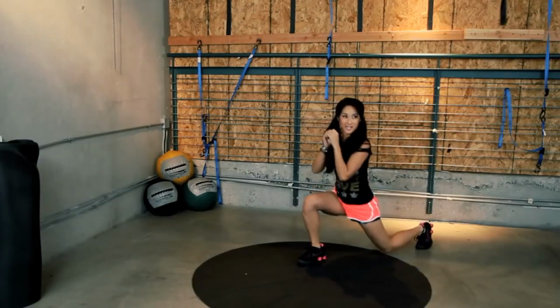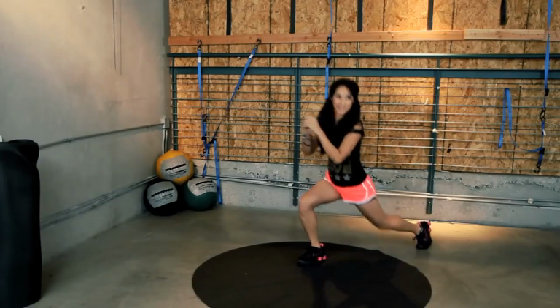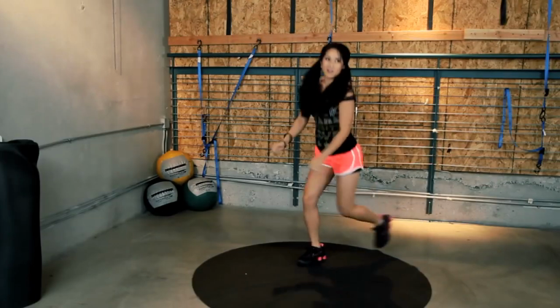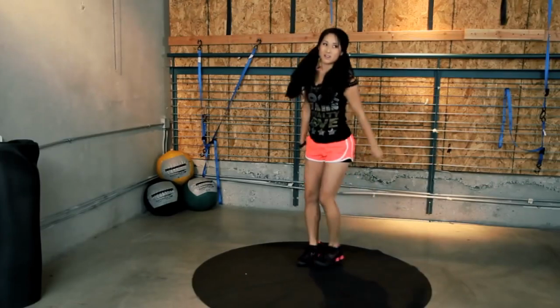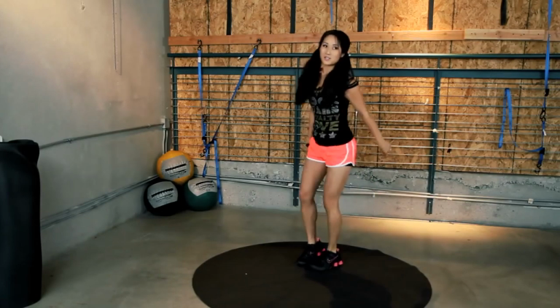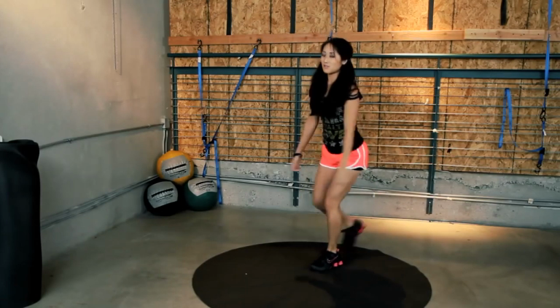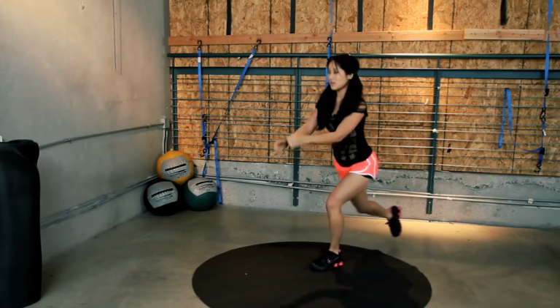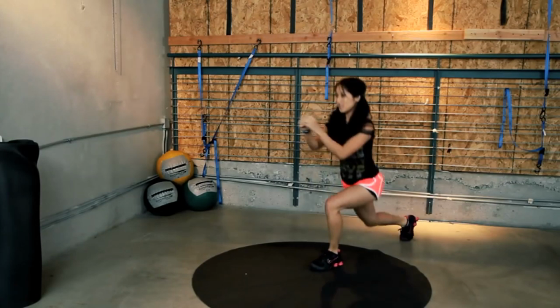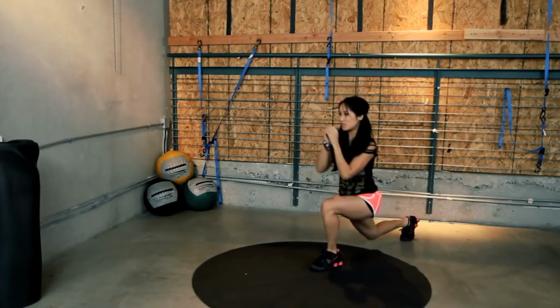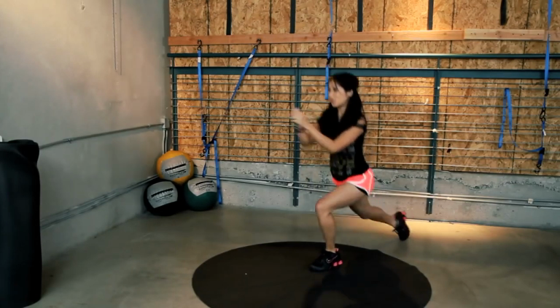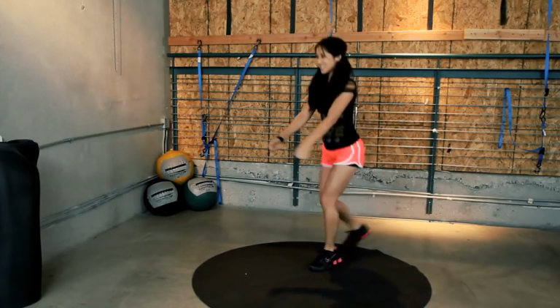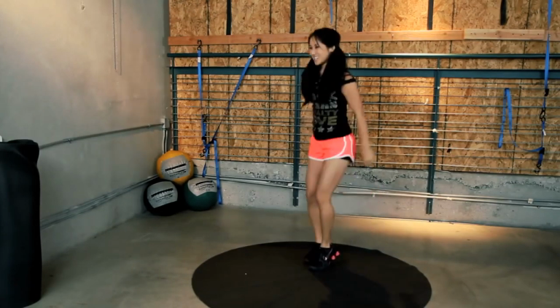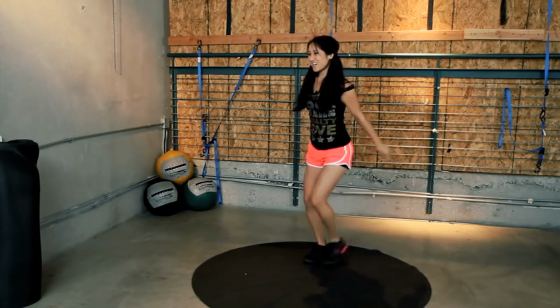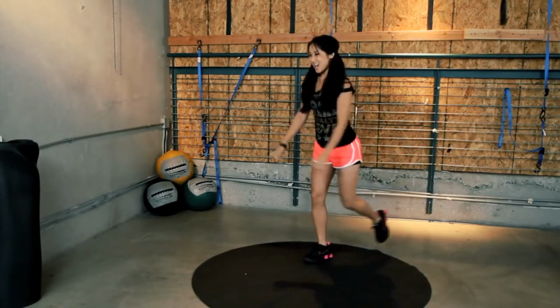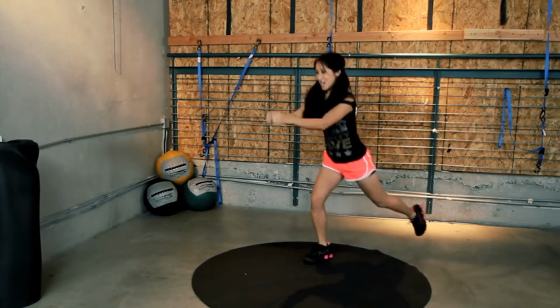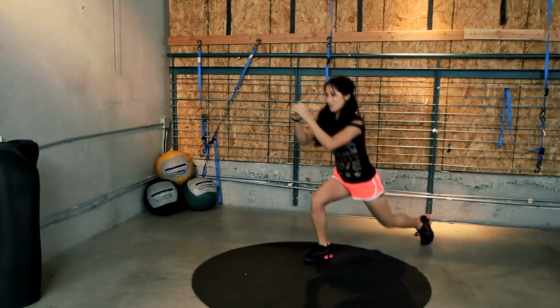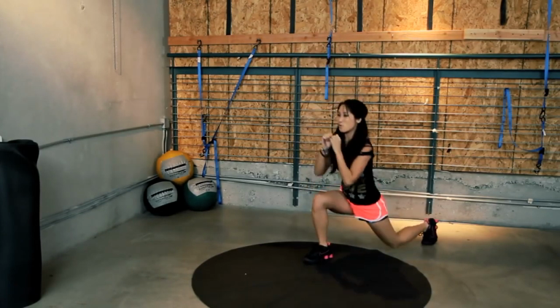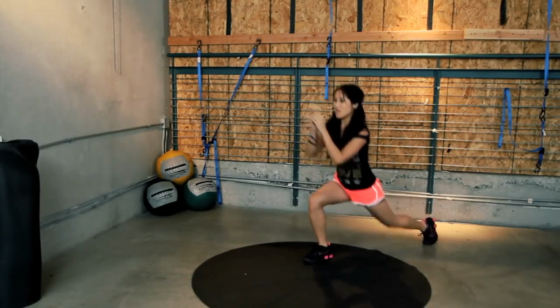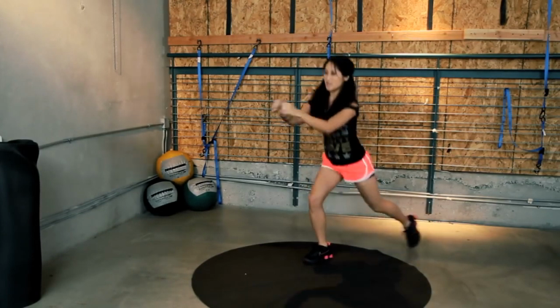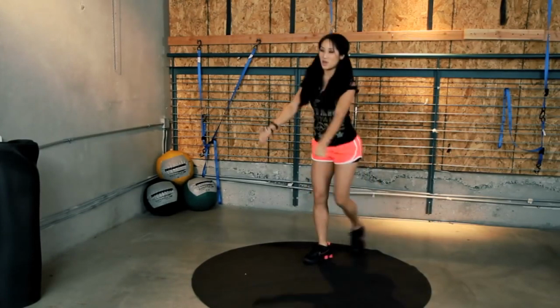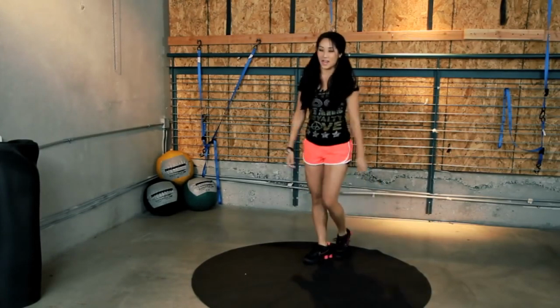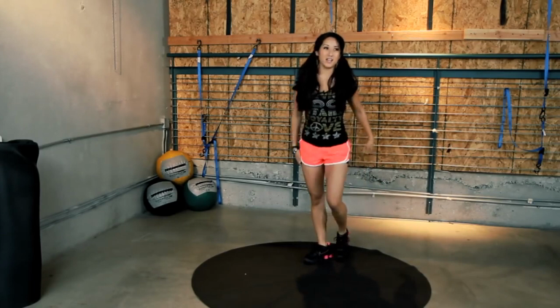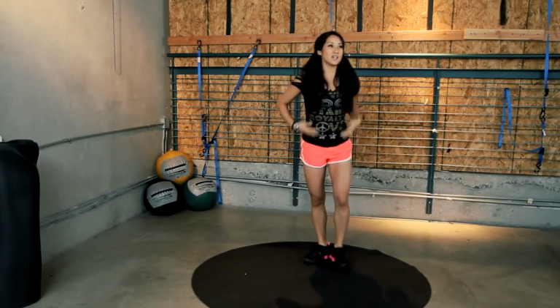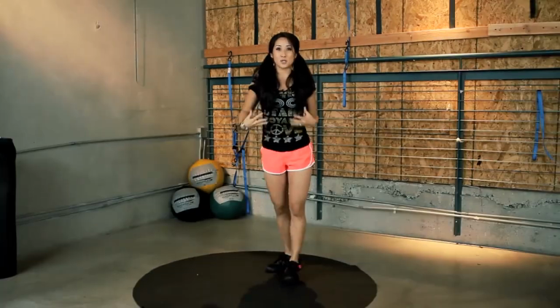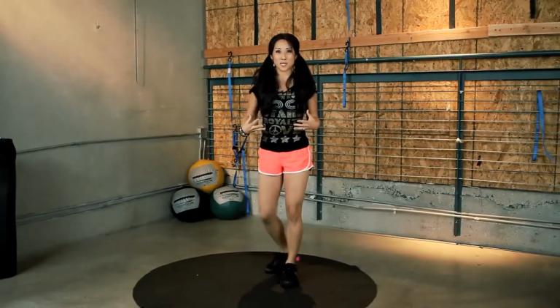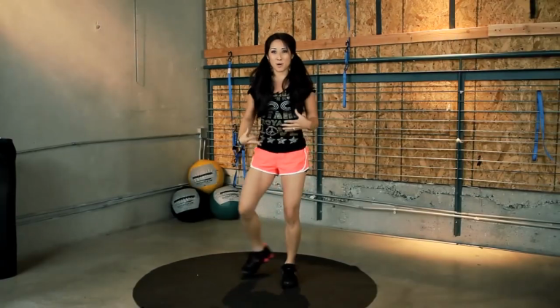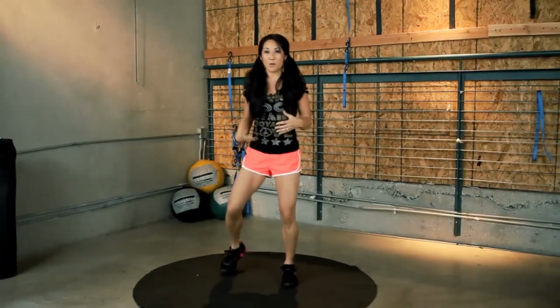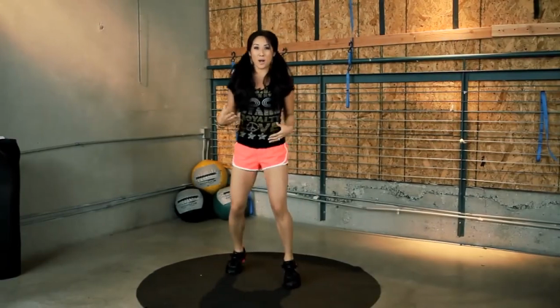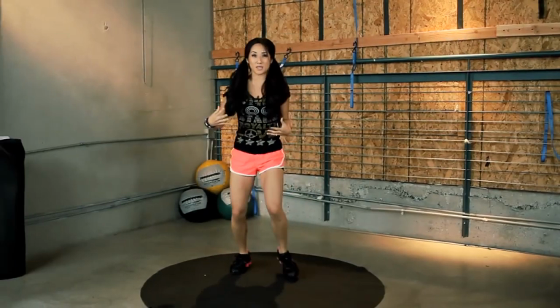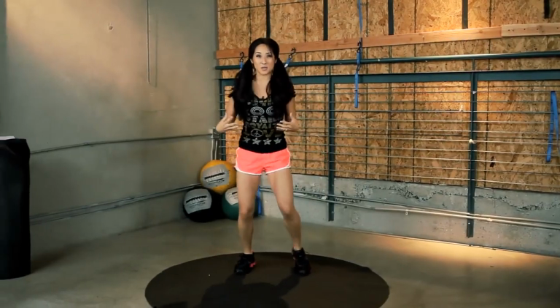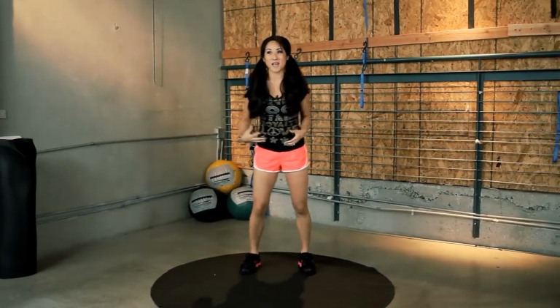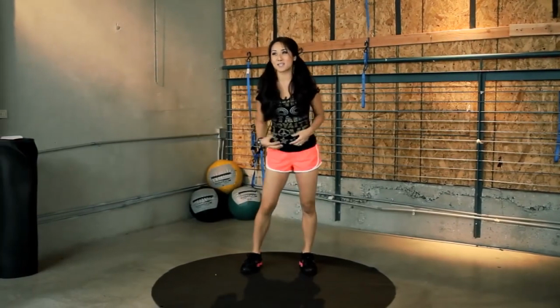Three — heart rates are rocking — two, and one. Okay. Two second break. One, two. Next, we have some body squats.